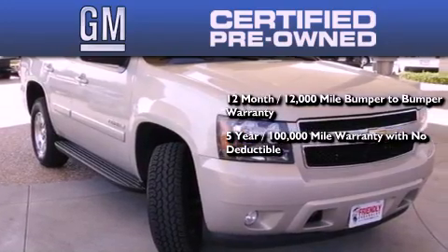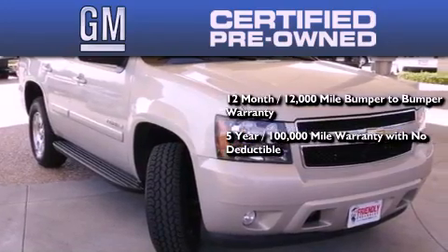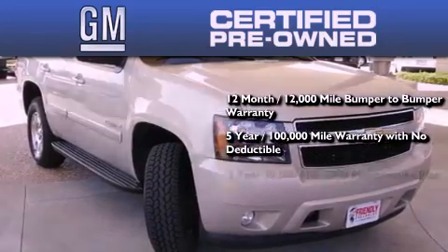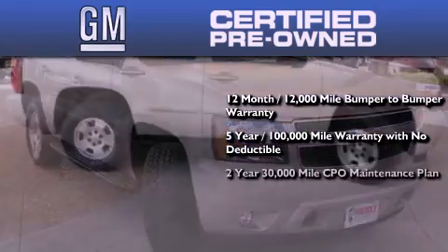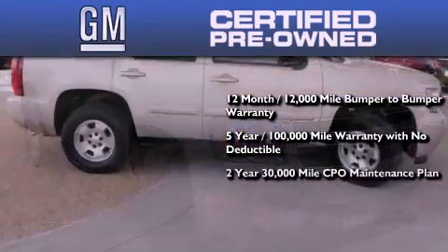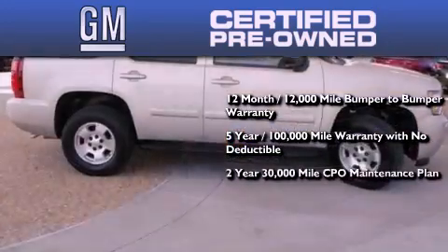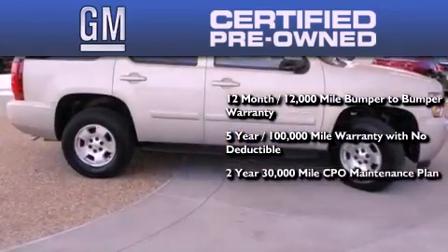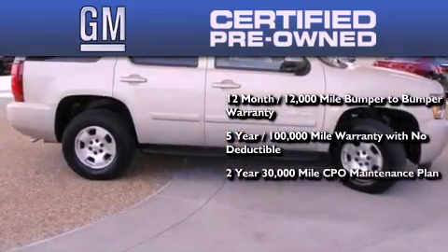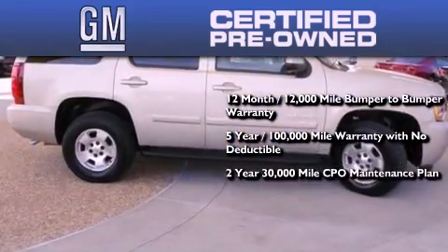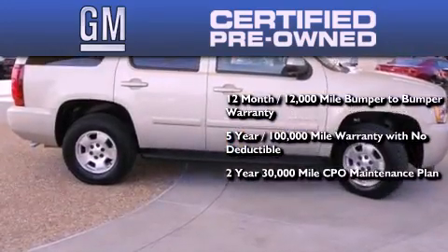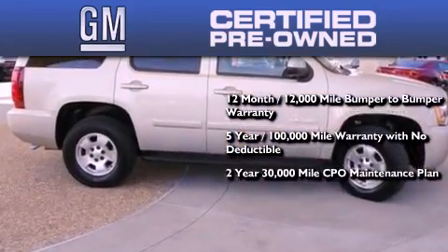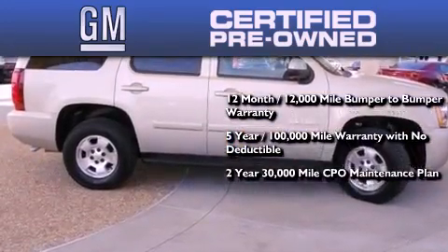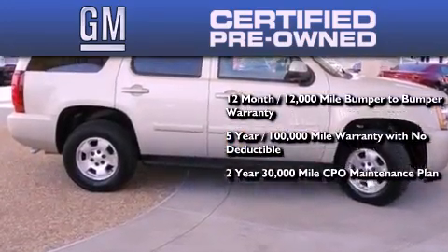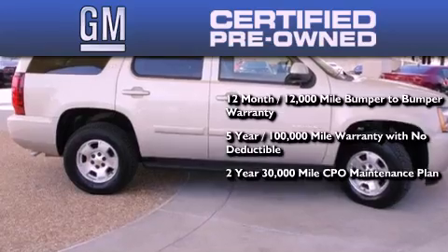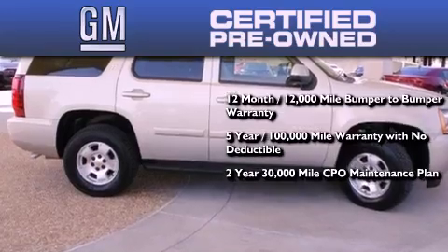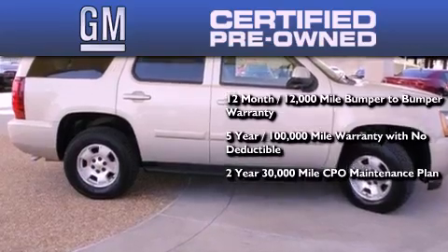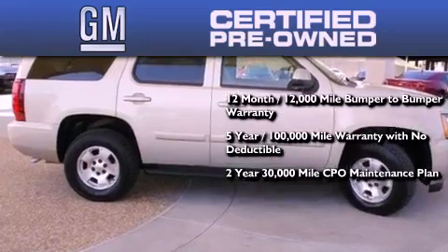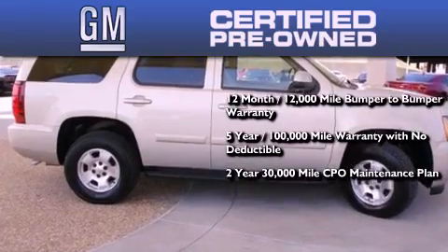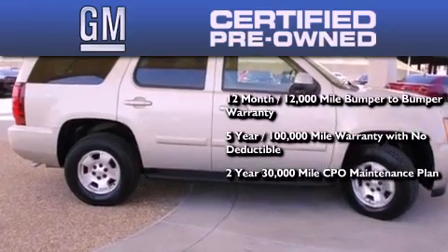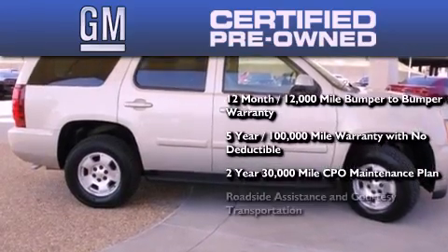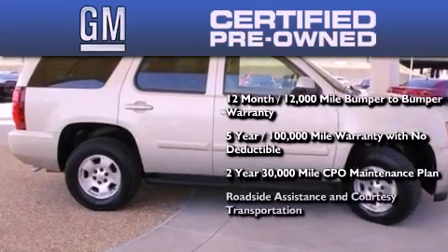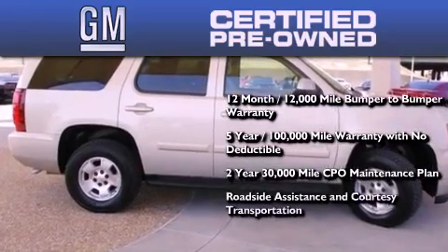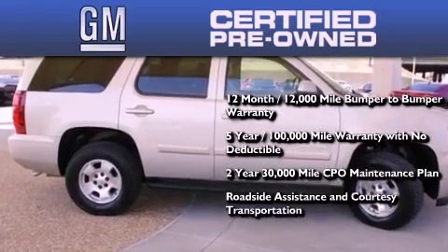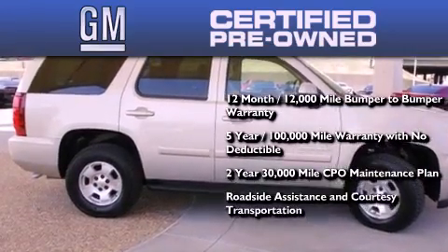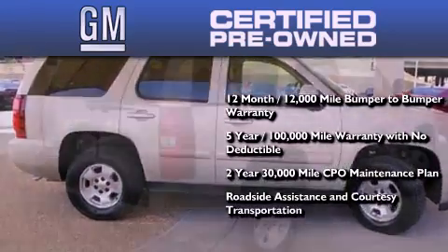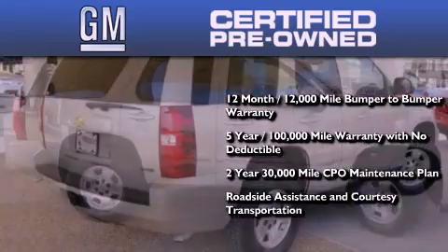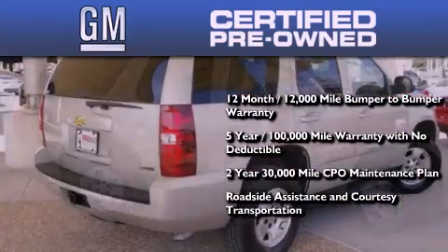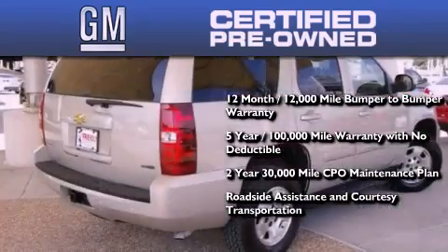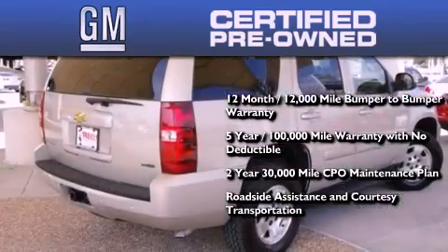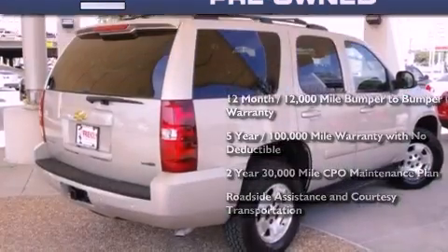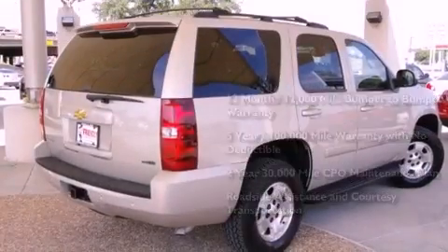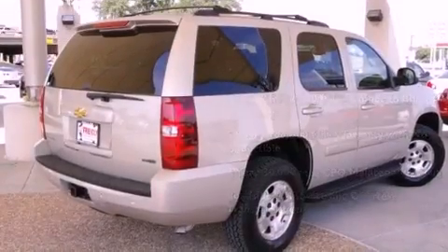A 2-year, 30,000 mile standard CPO maintenance plan, plus roadside assistance and courtesy transportation.